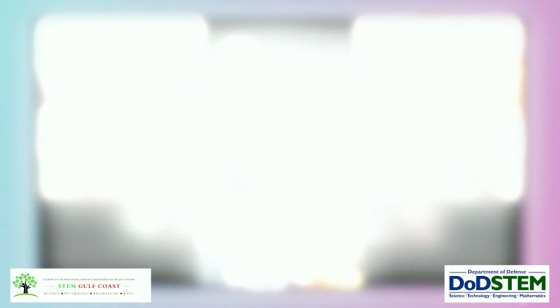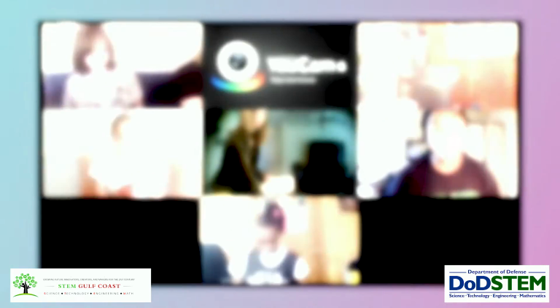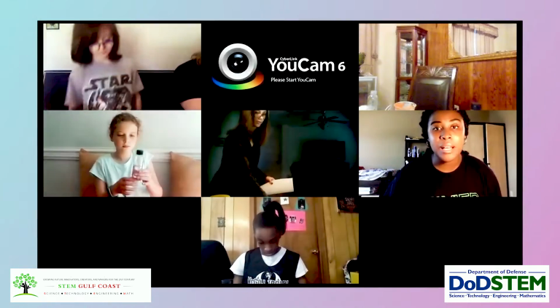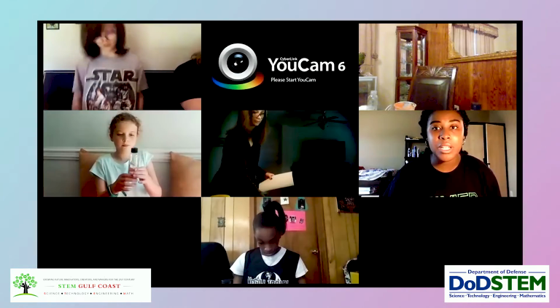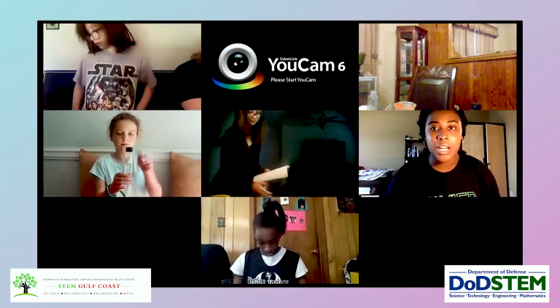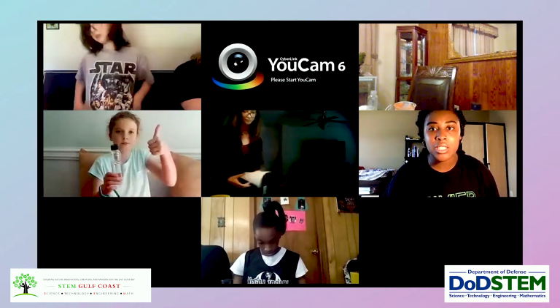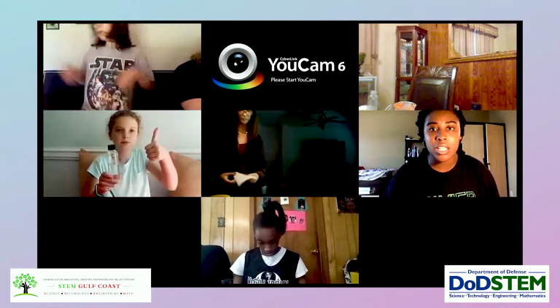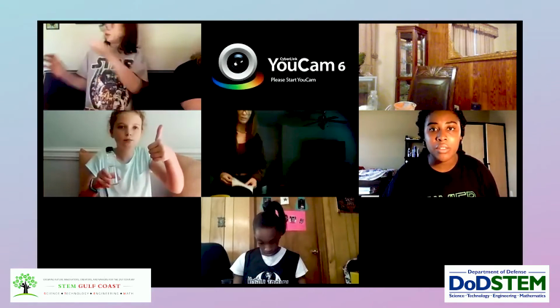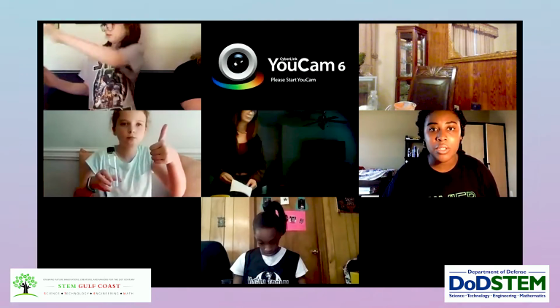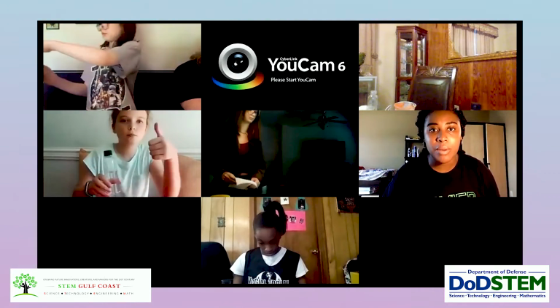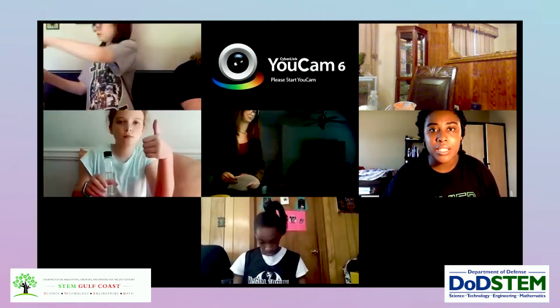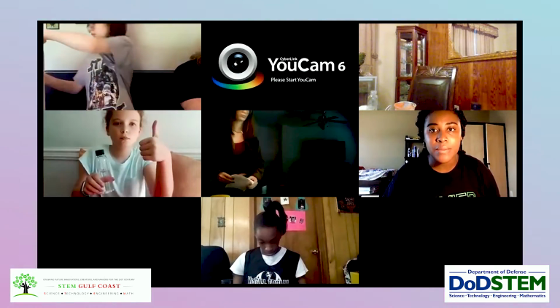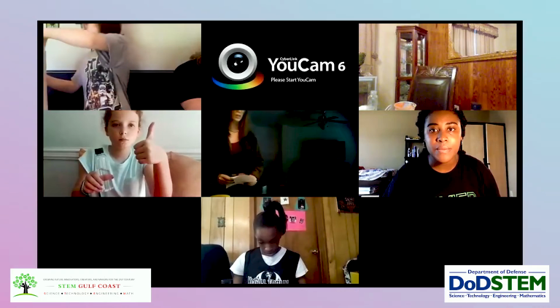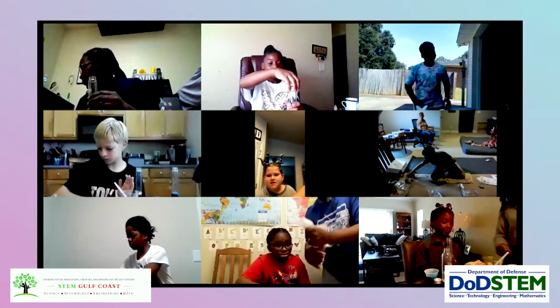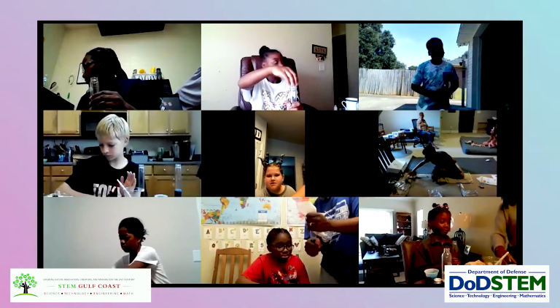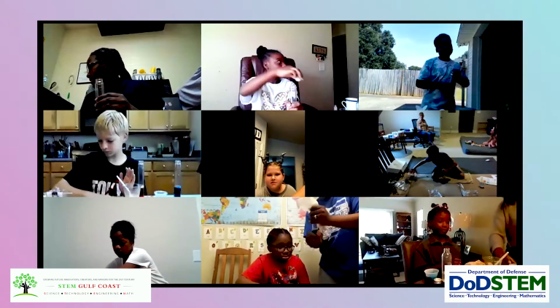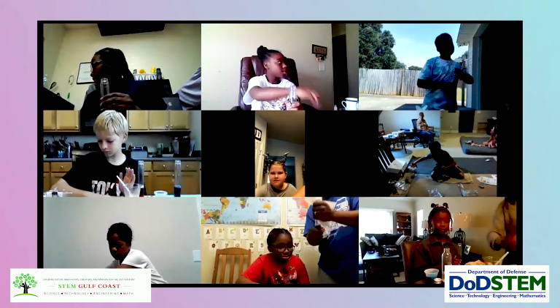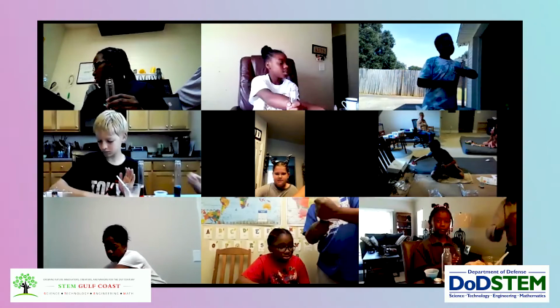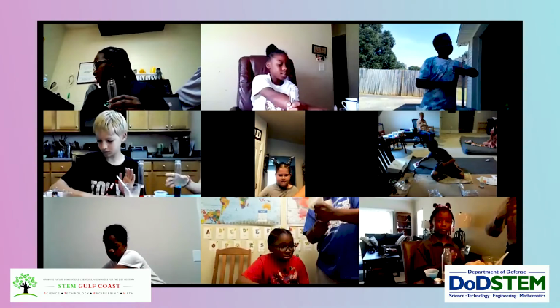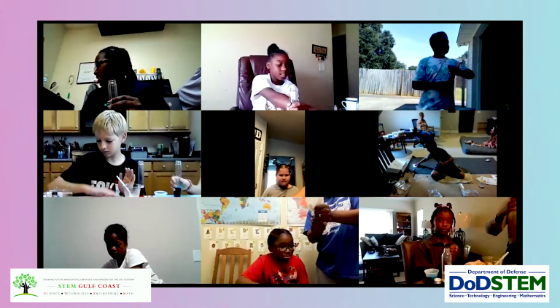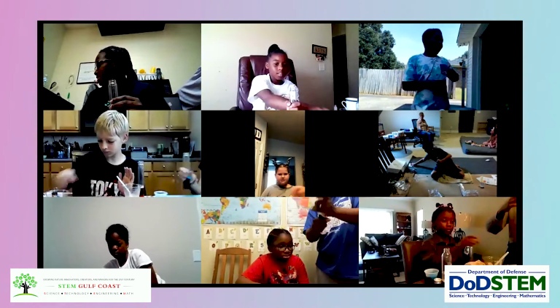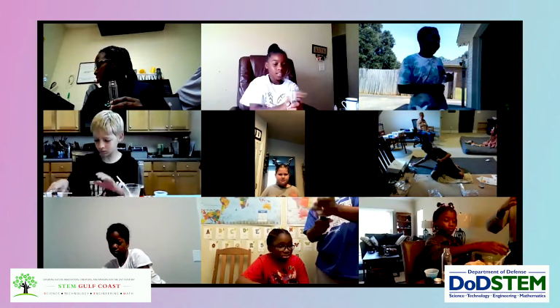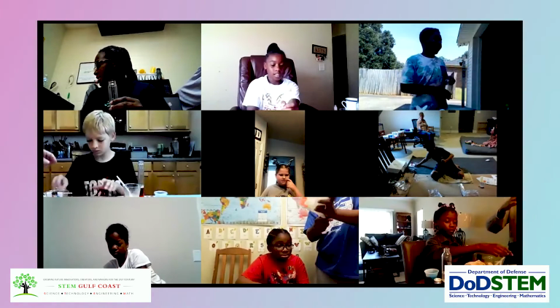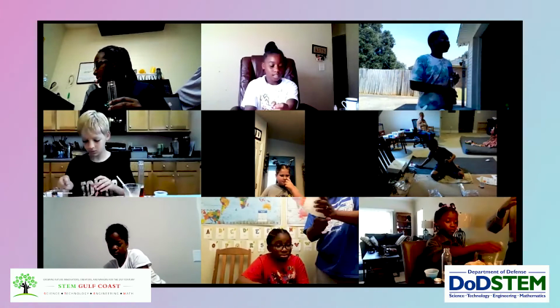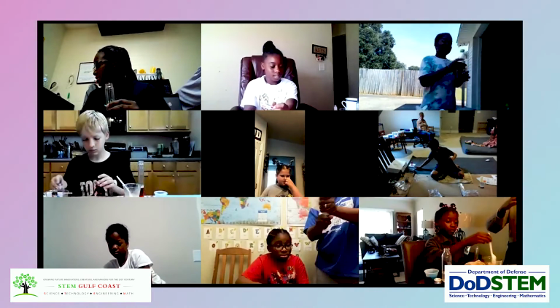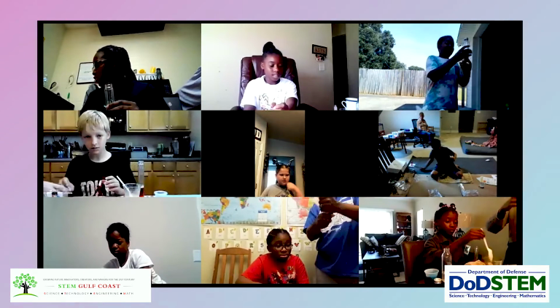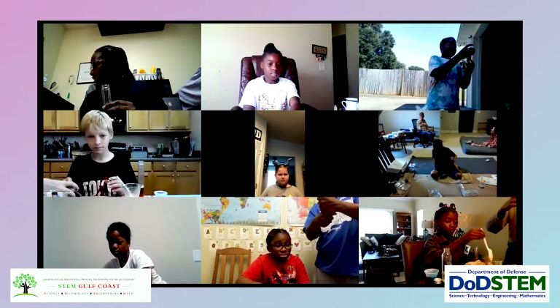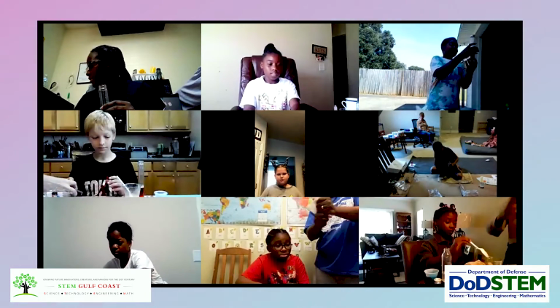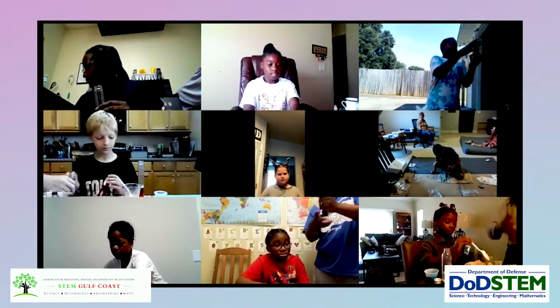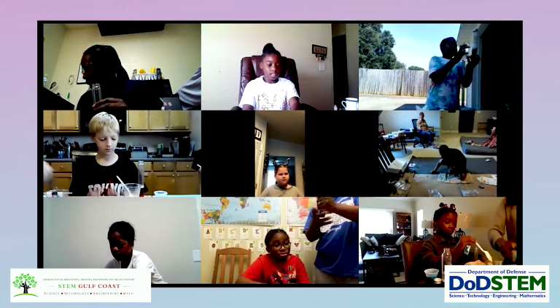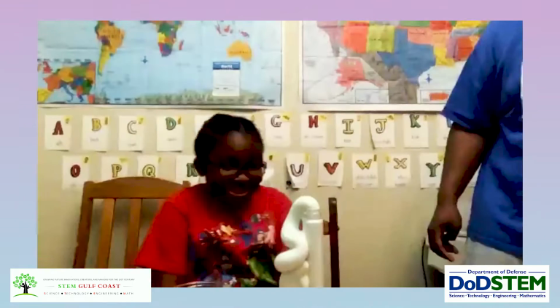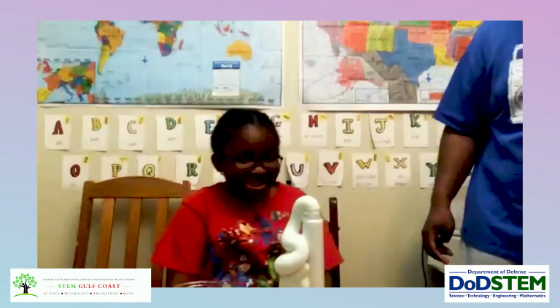Thumbs up when you're ready to start the elephant toothpaste. Our mix that we use with our yeast — our yeast mixed with water. Whoa!